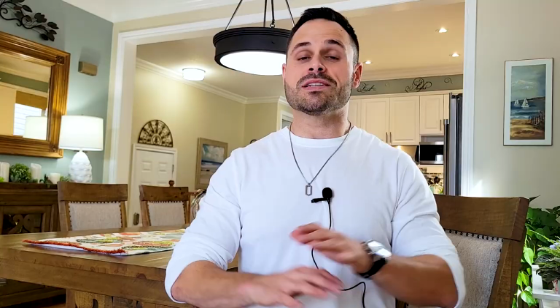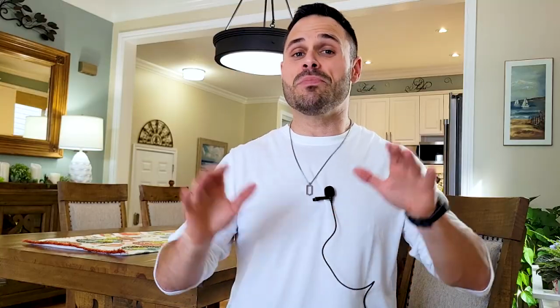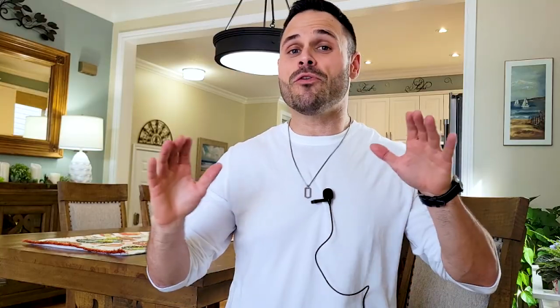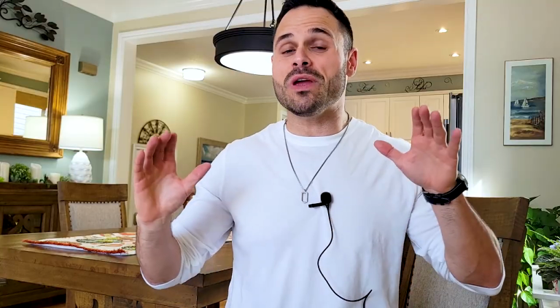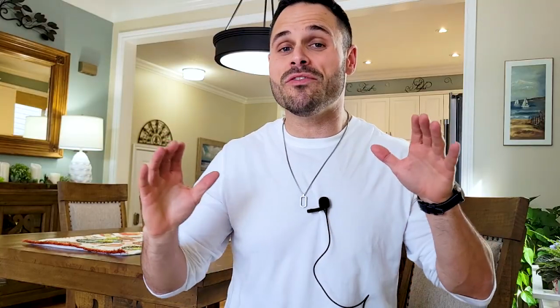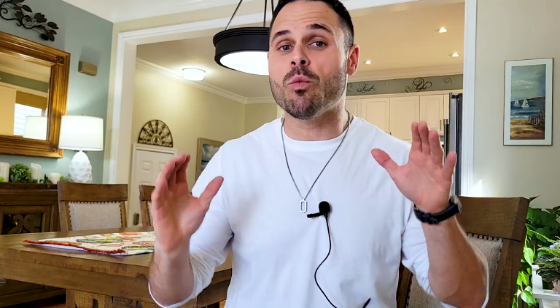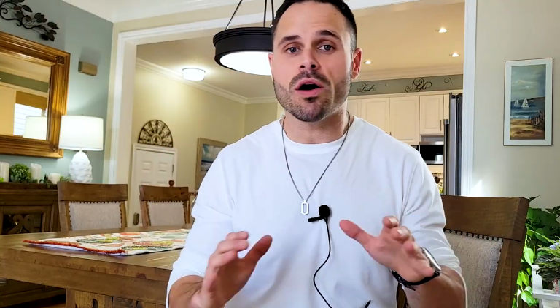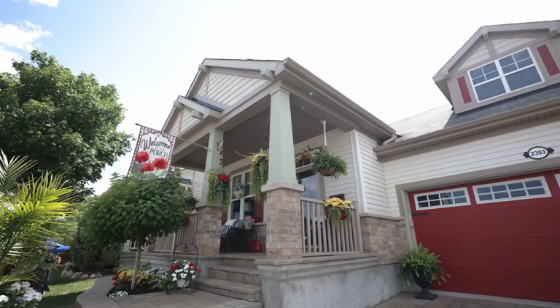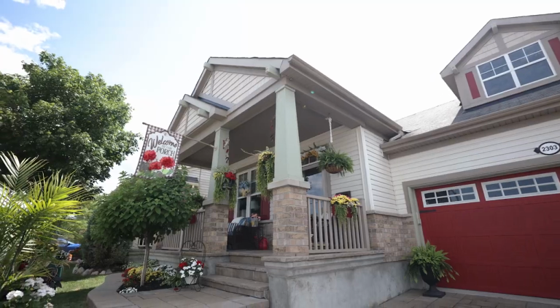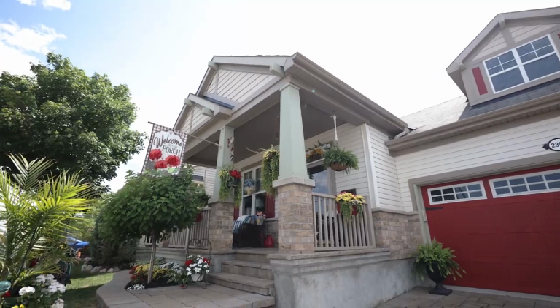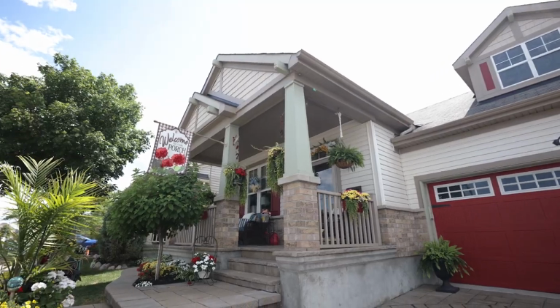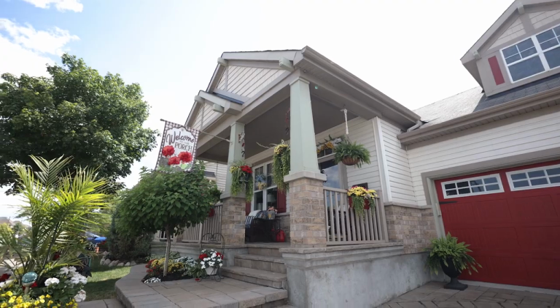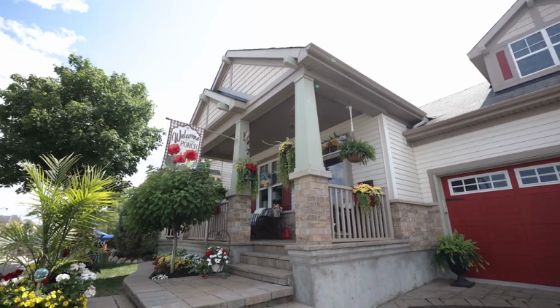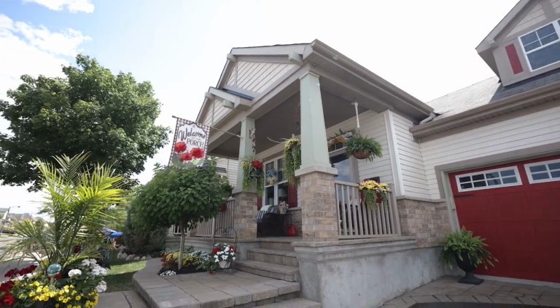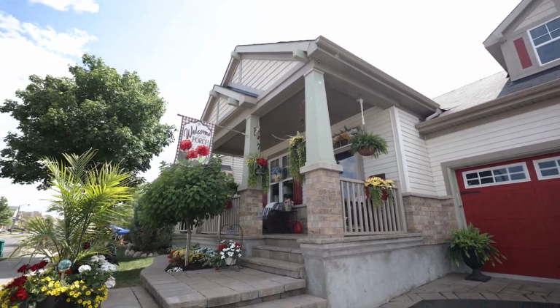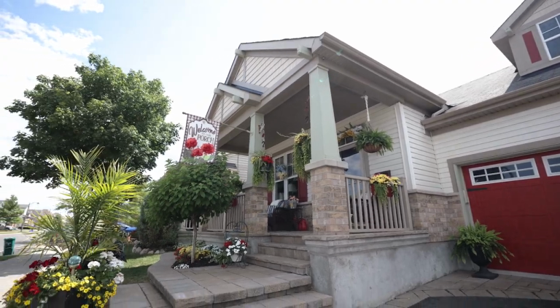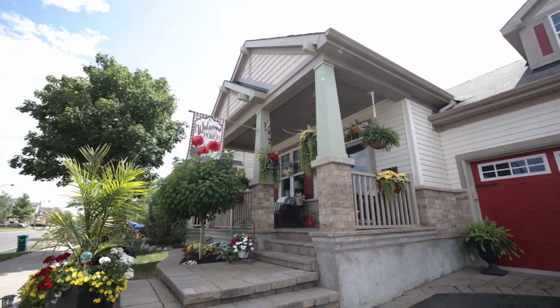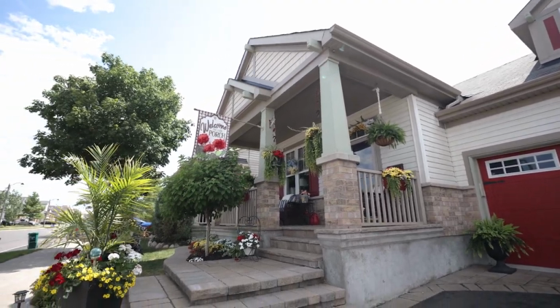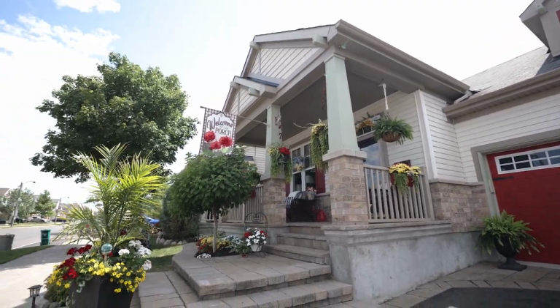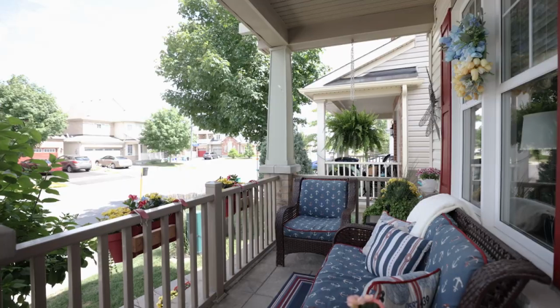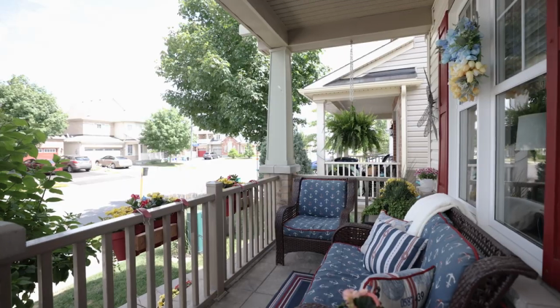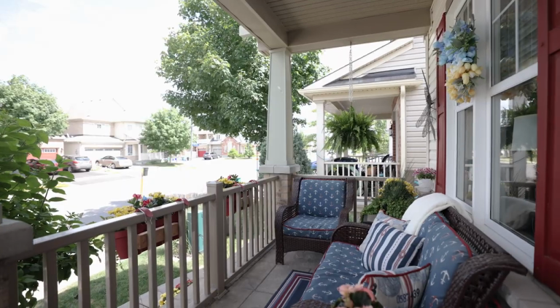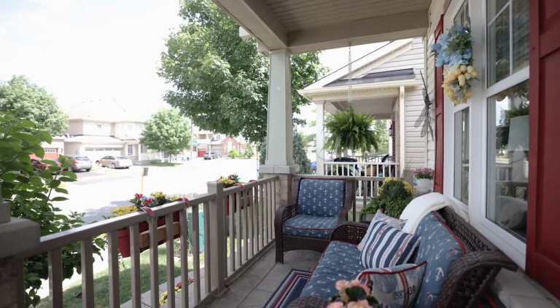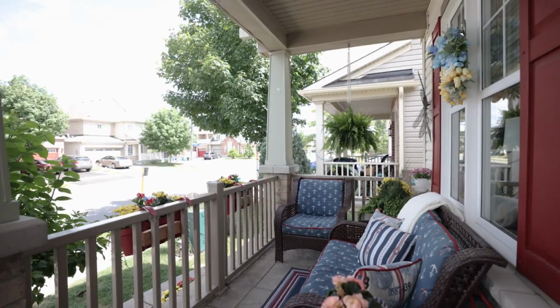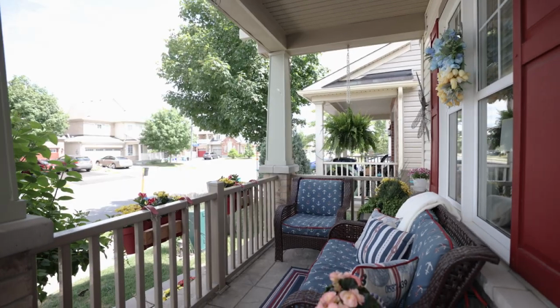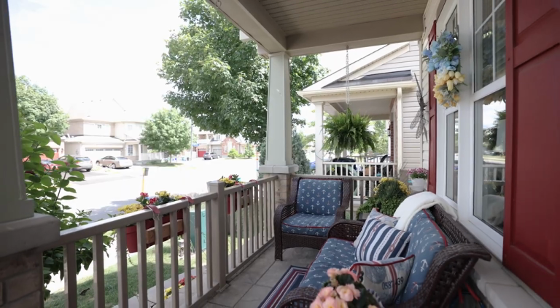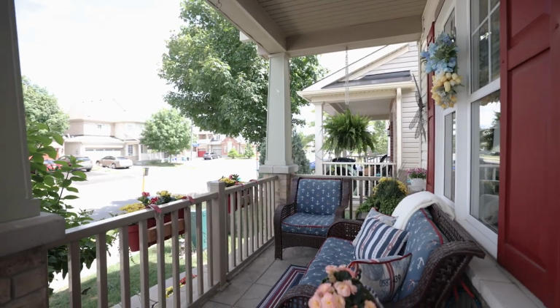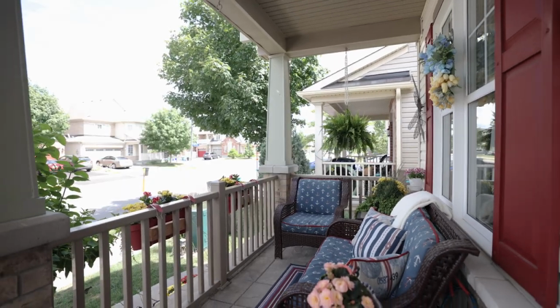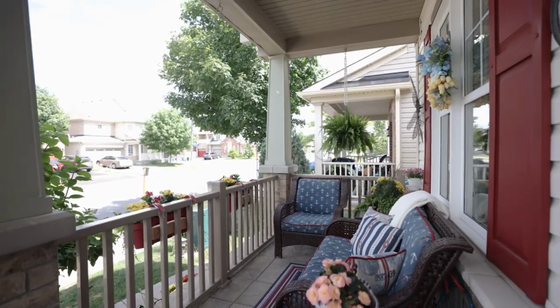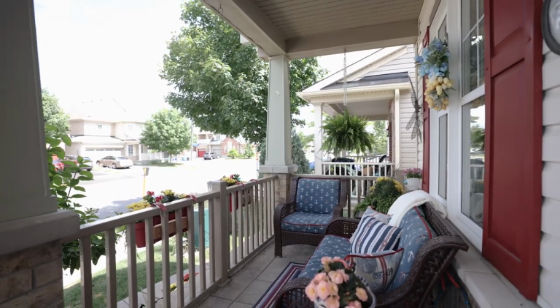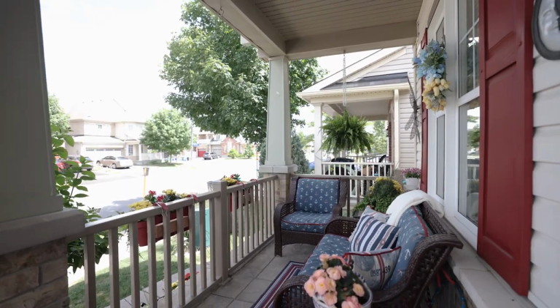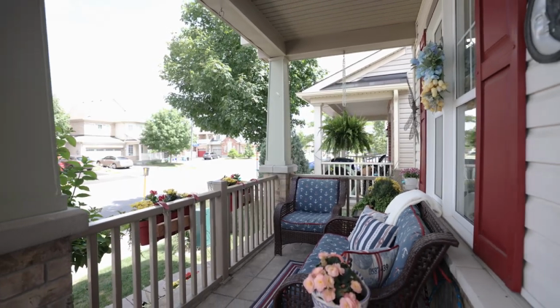Before you even walk inside the home, you're greeted by this massive front porch with impeccable stonework.